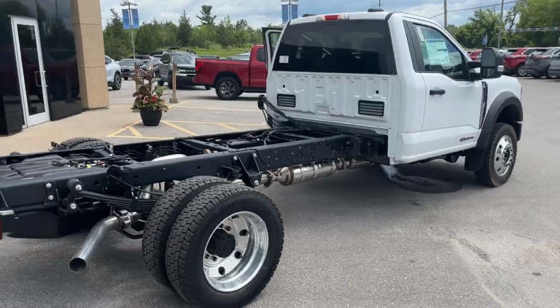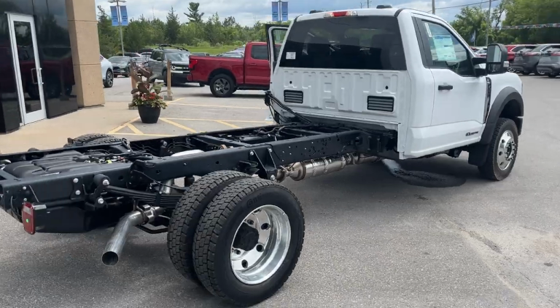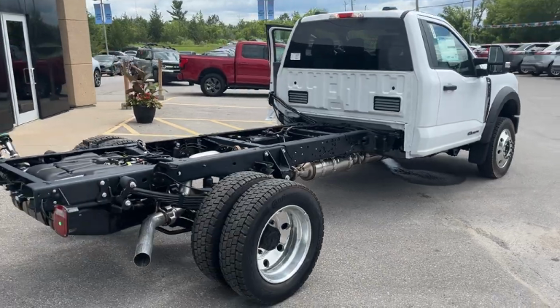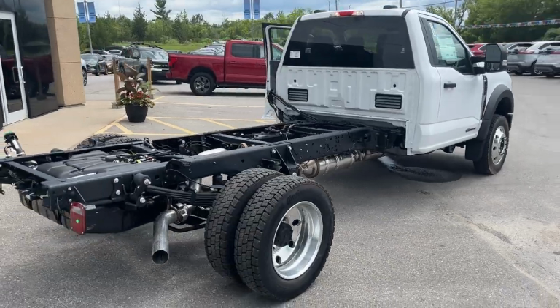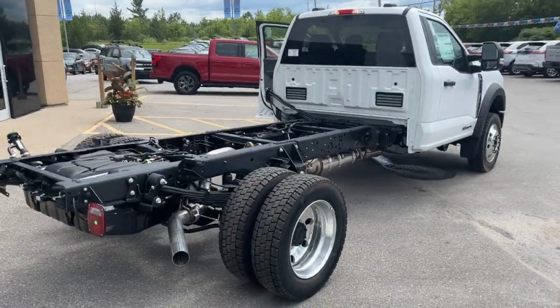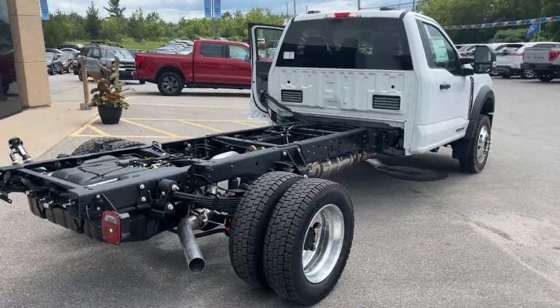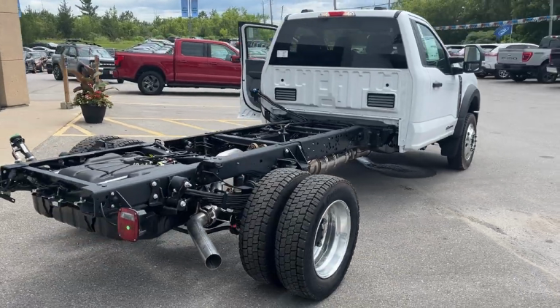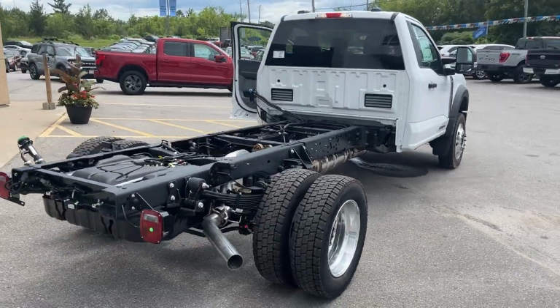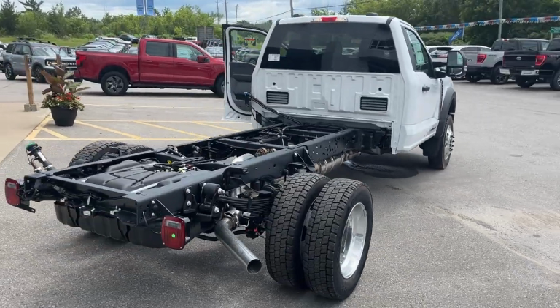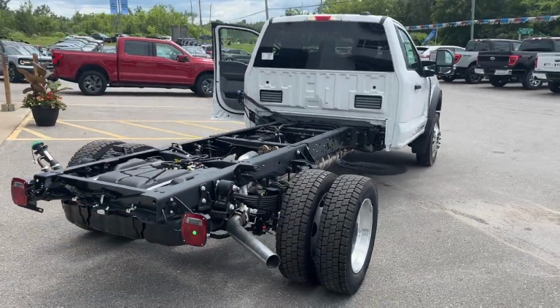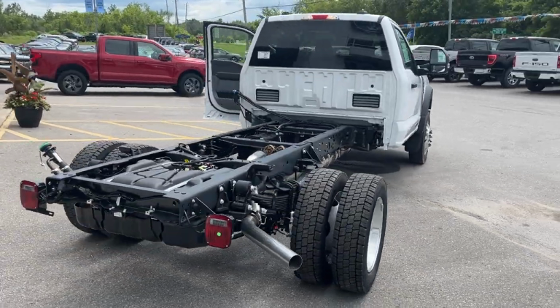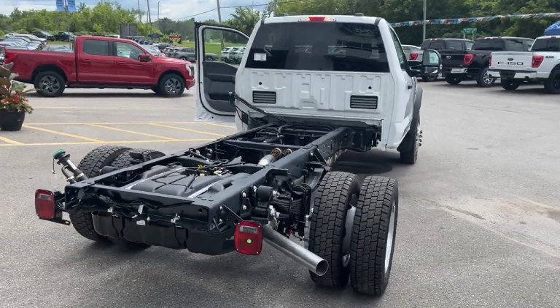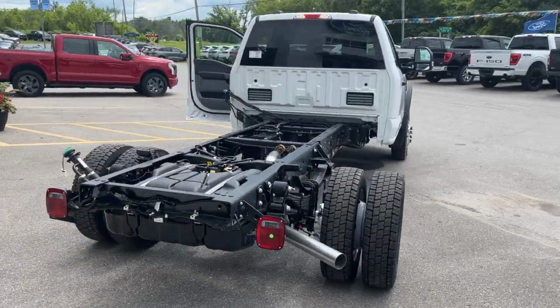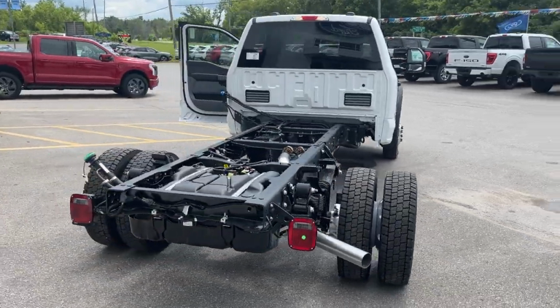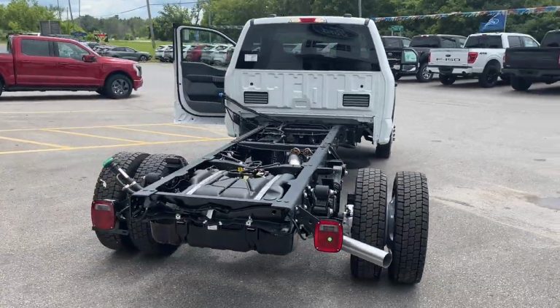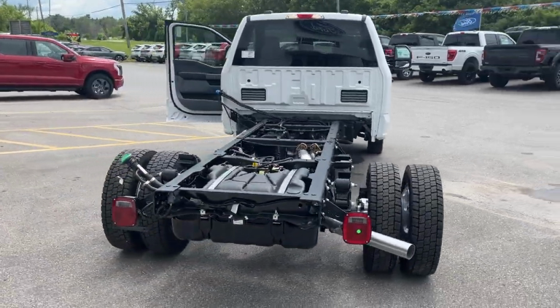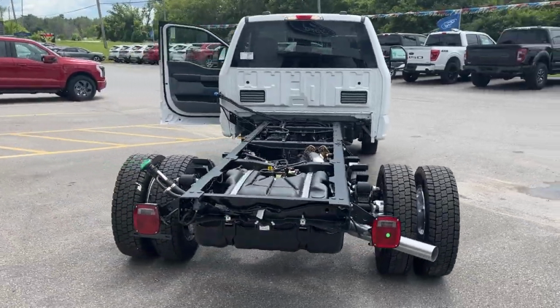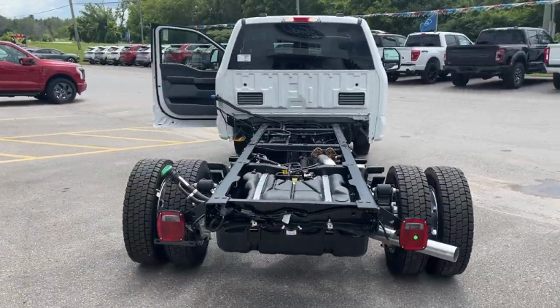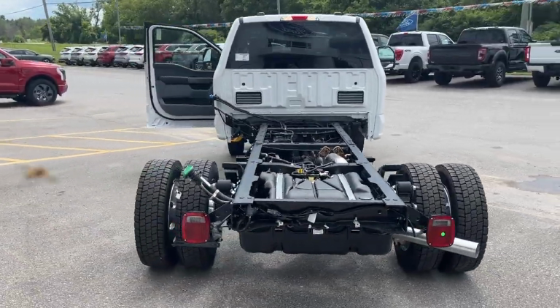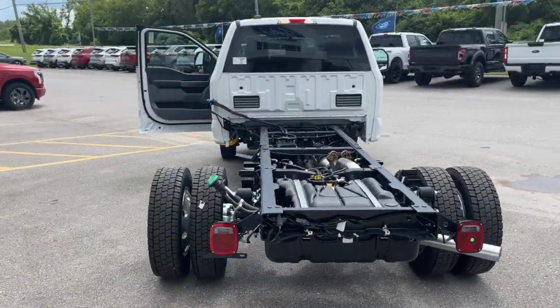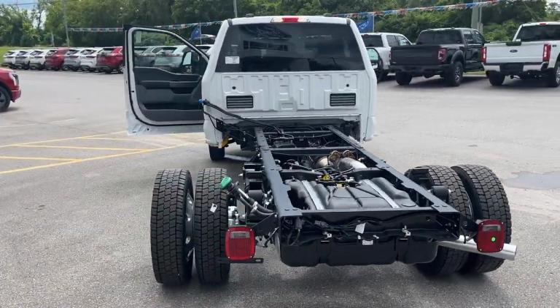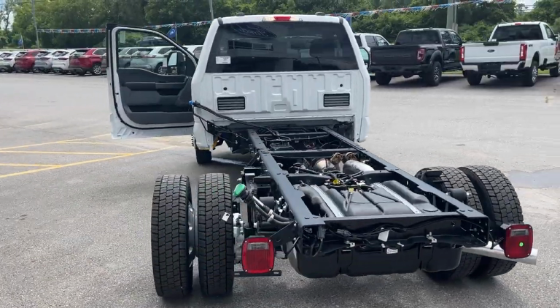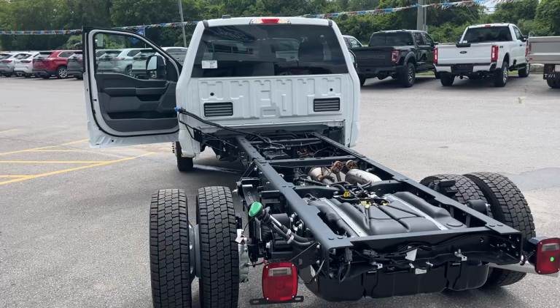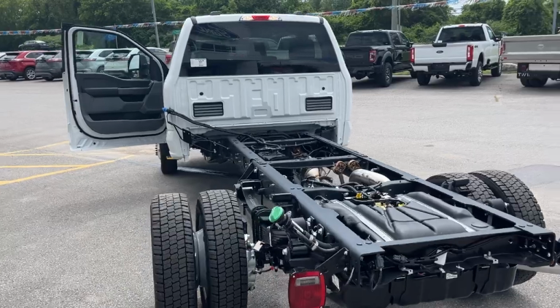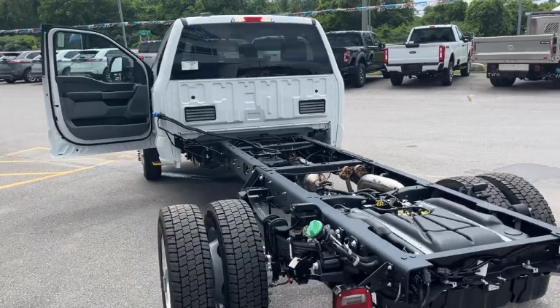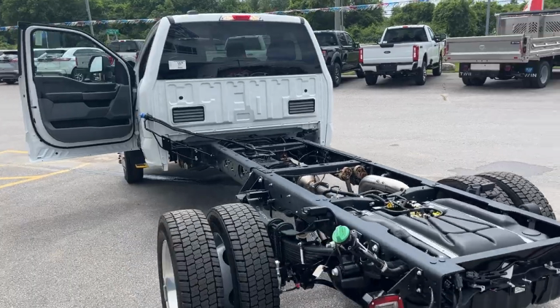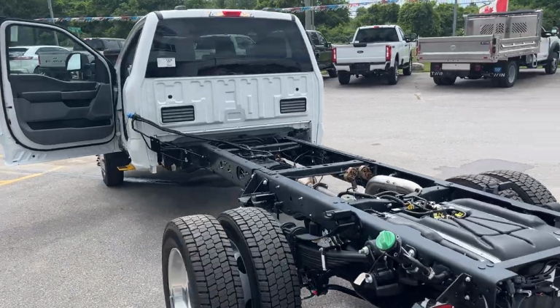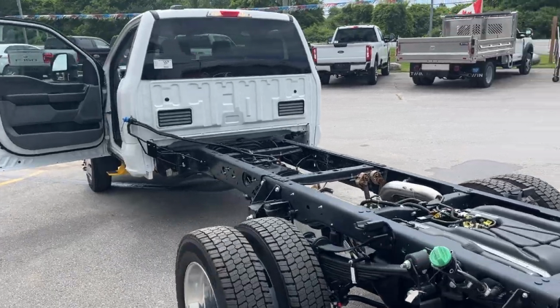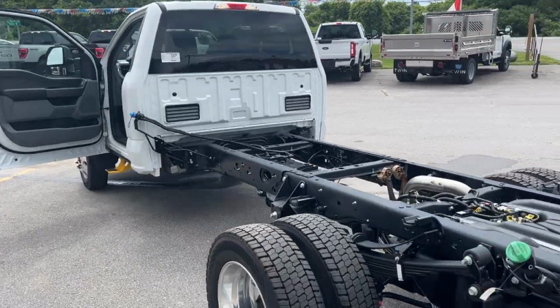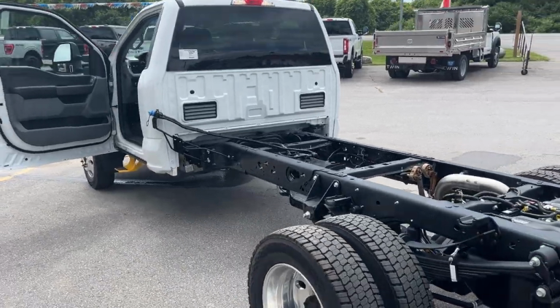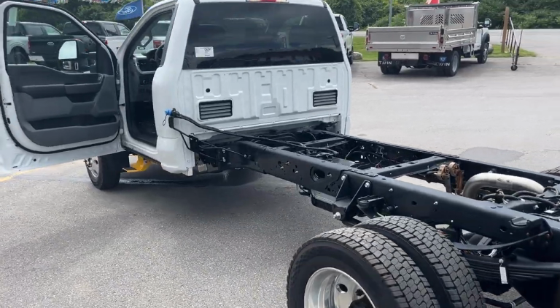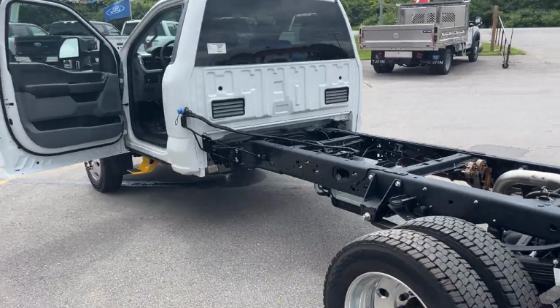You do have the high capacity trailer tow package and the payload plus package as well, so this is ready for whatever you'd like to do with it.